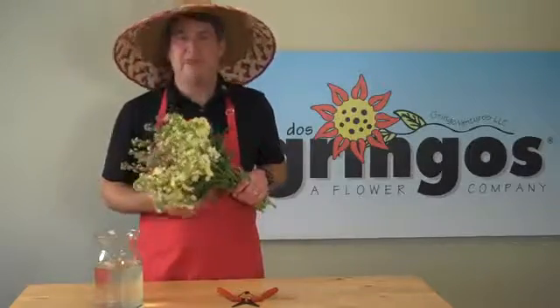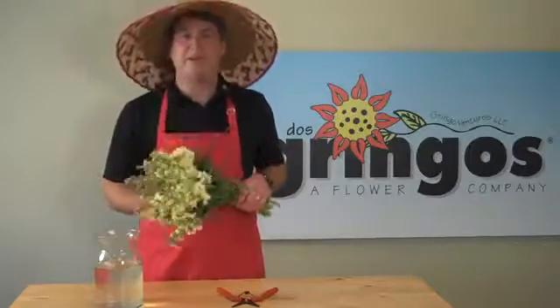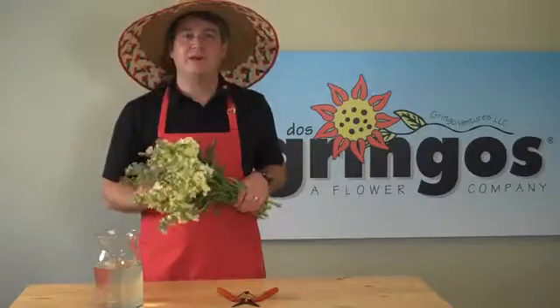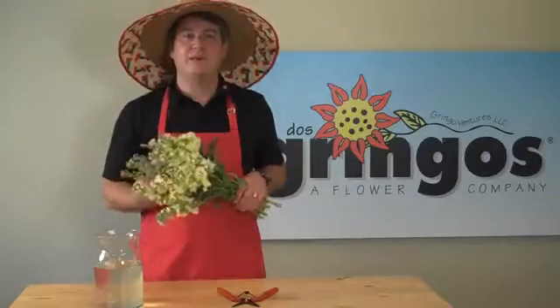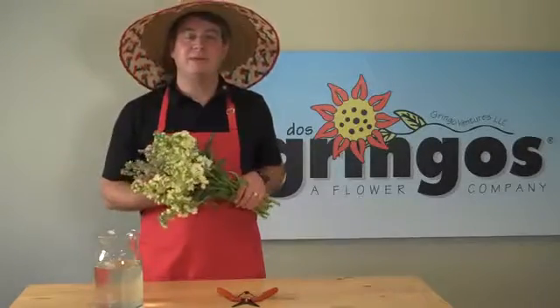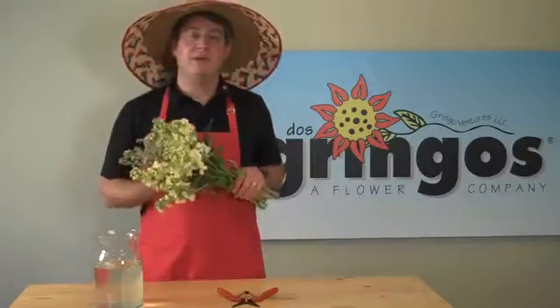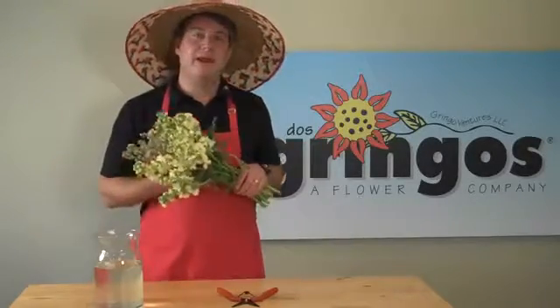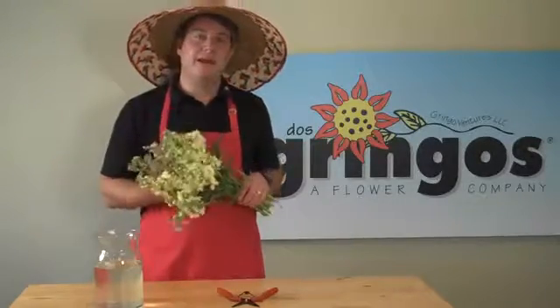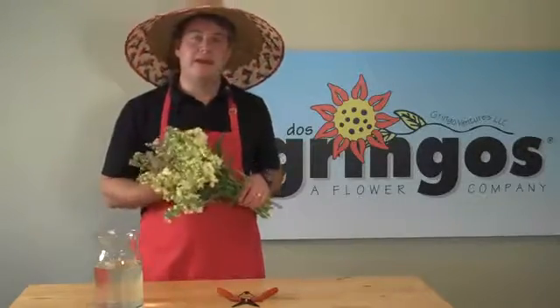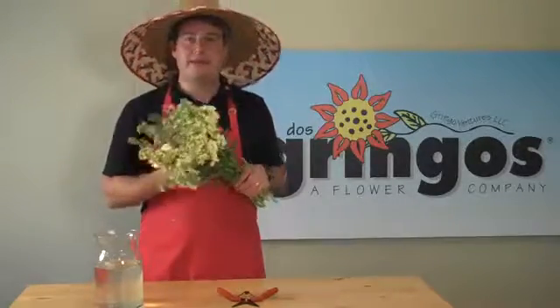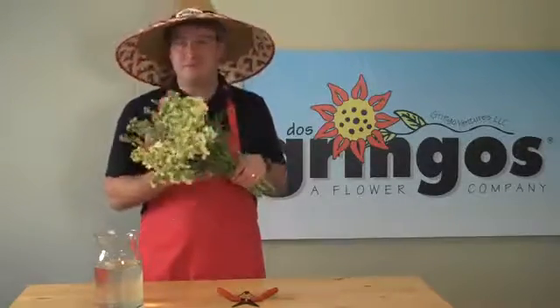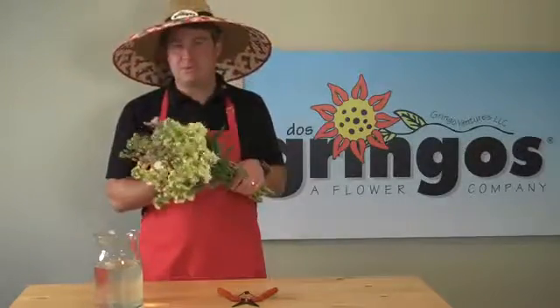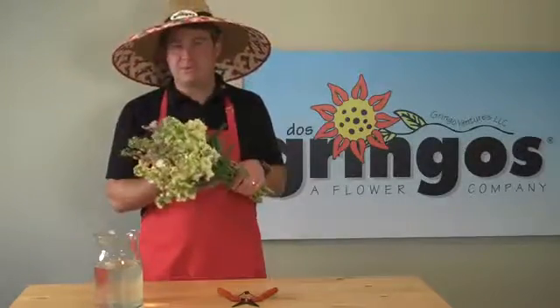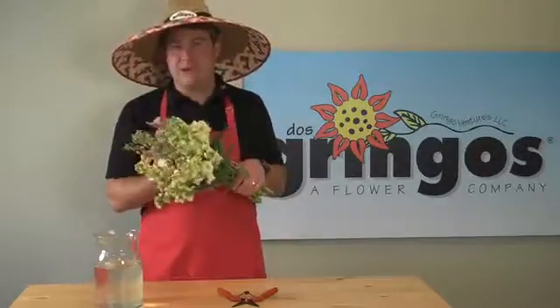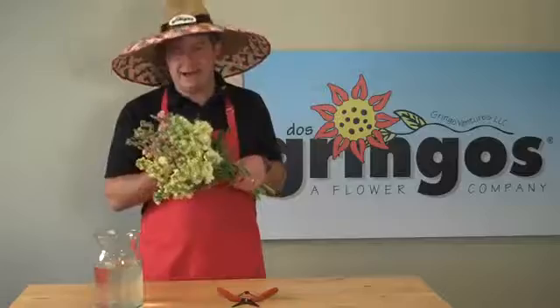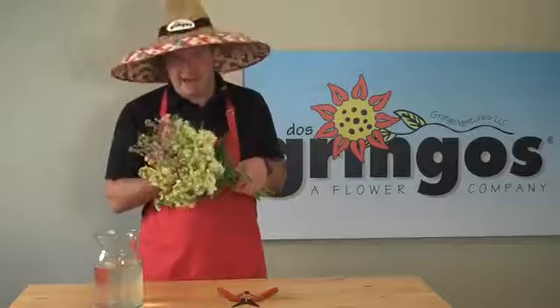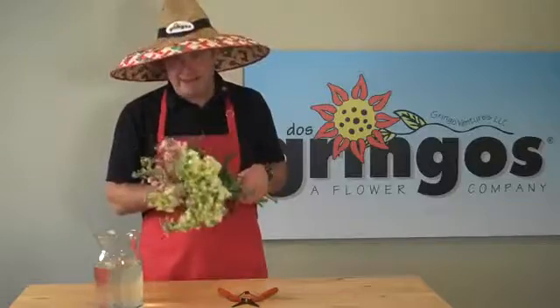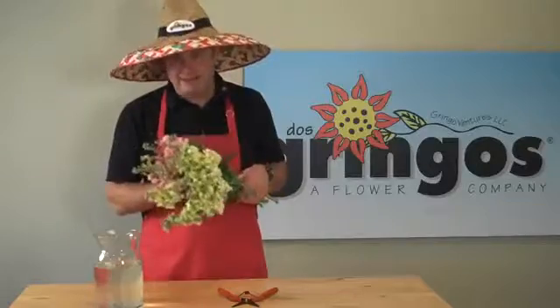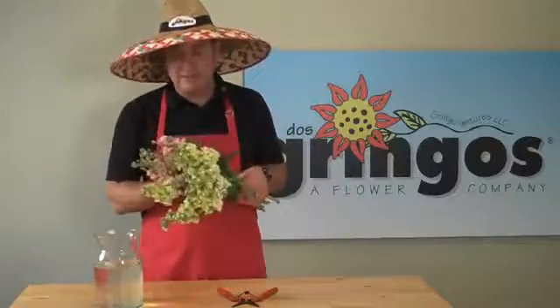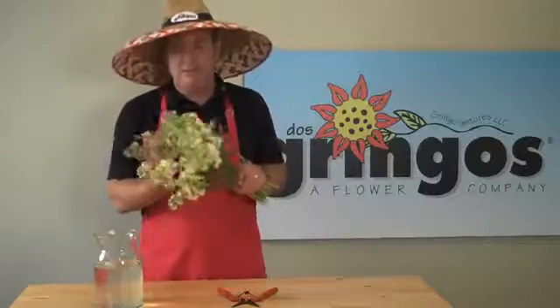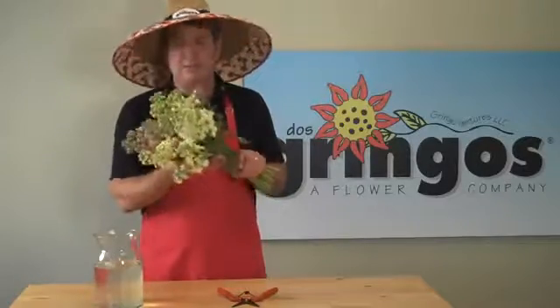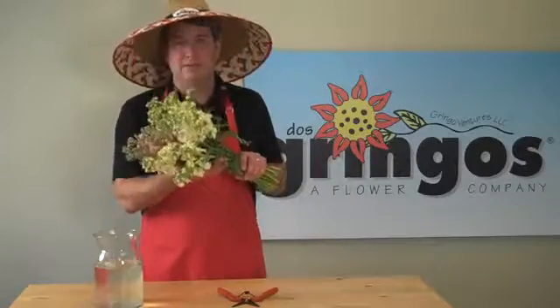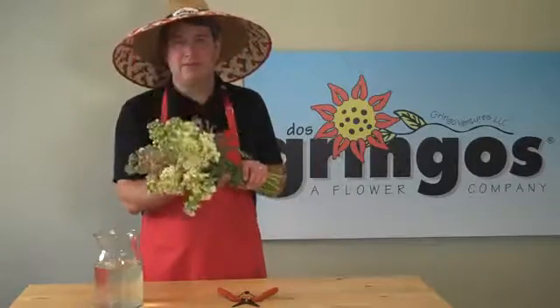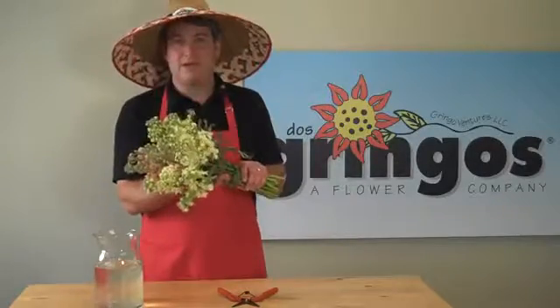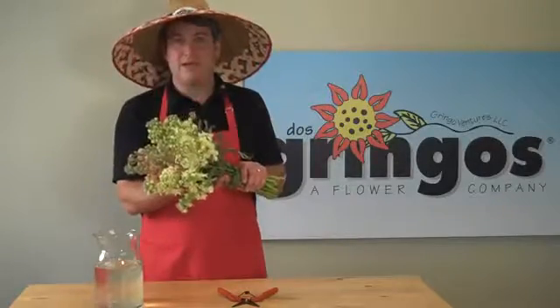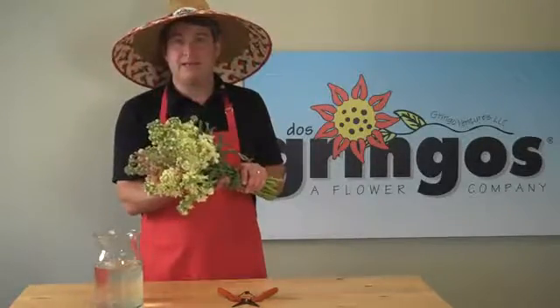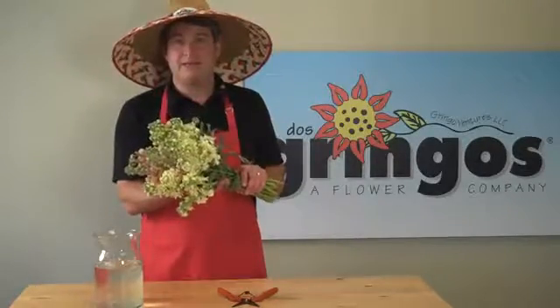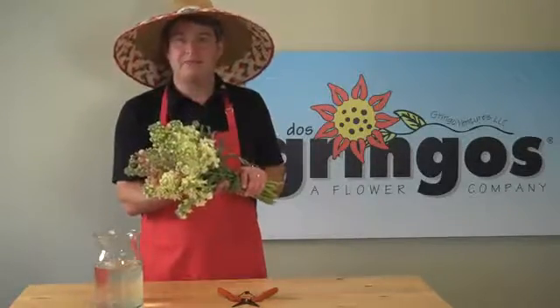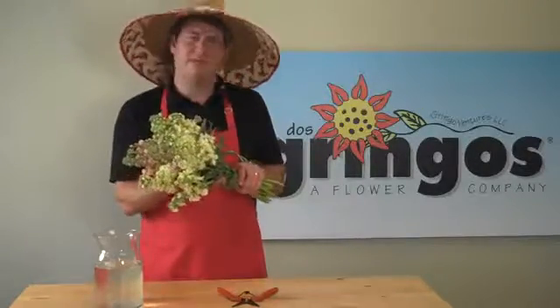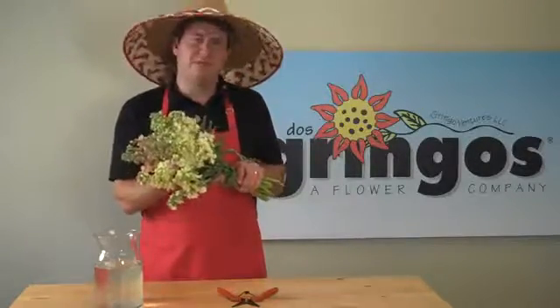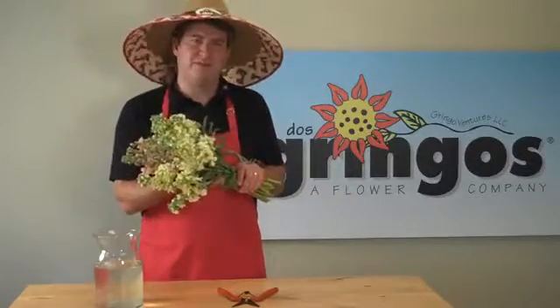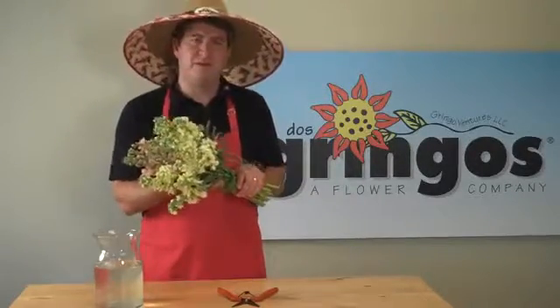Today we're going to talk a little bit about care and handling, the difference between stock, and I'm going to give you a couple design tips — actually, just one.